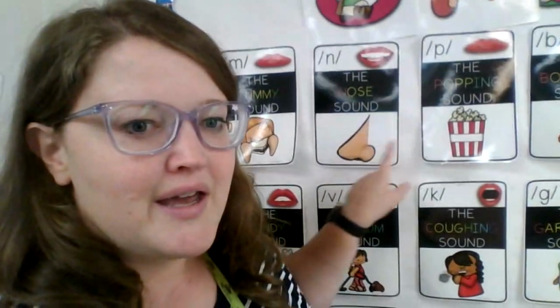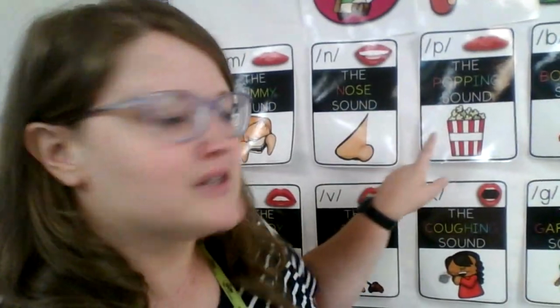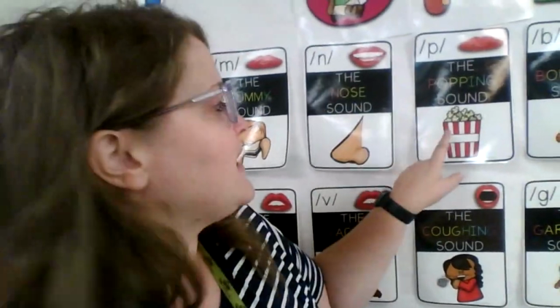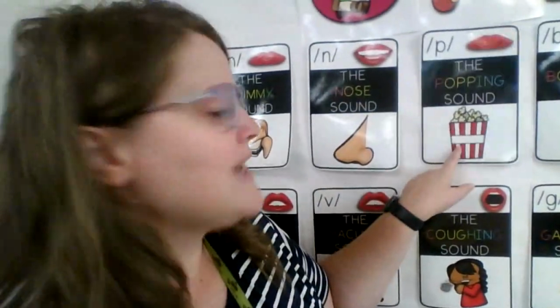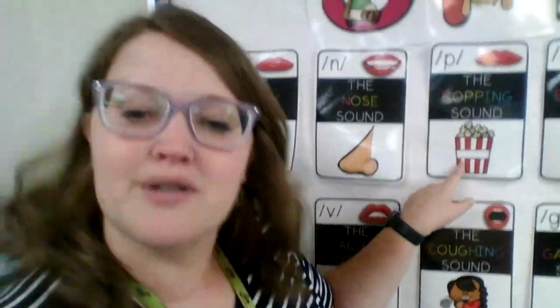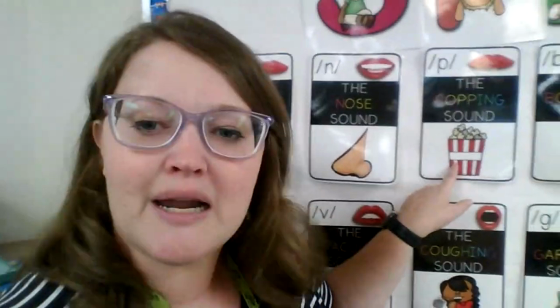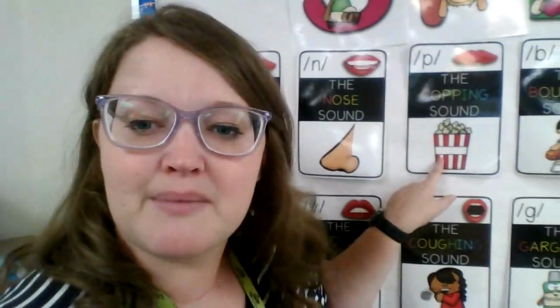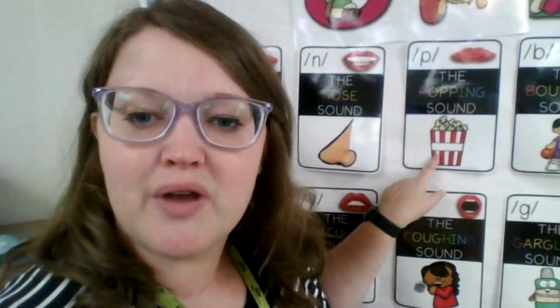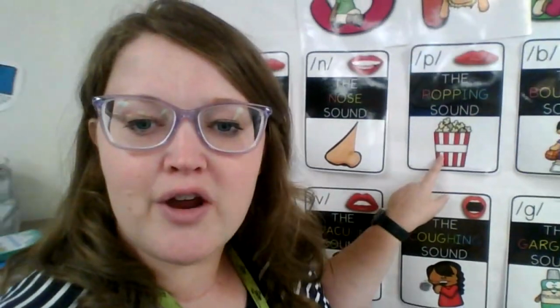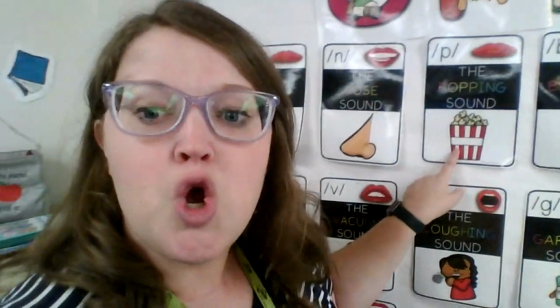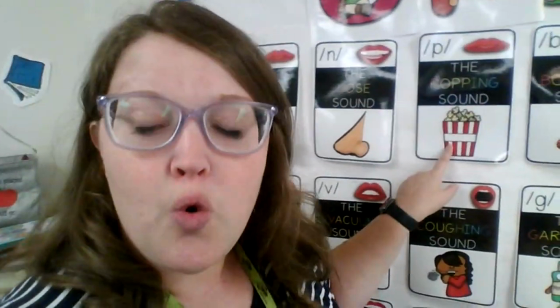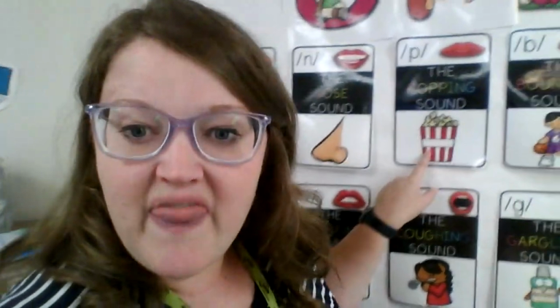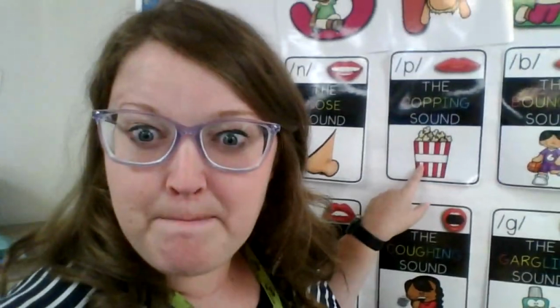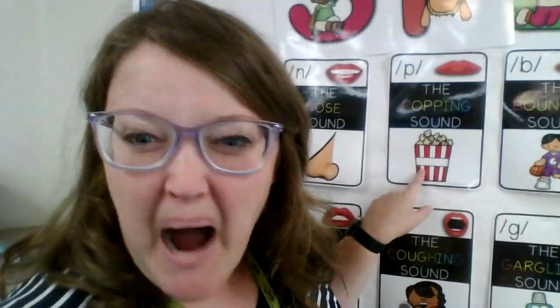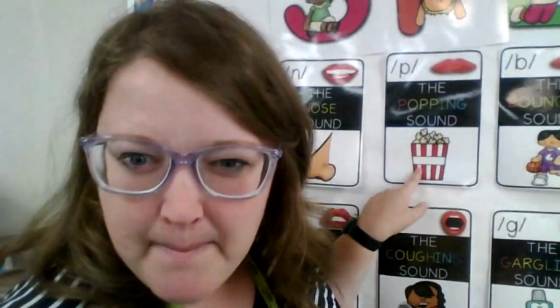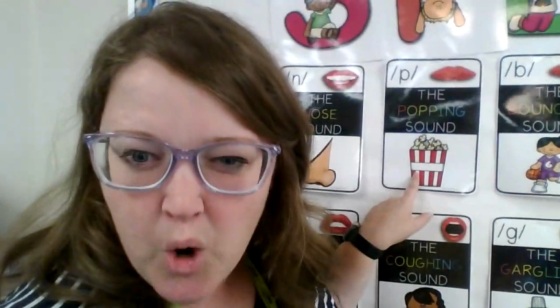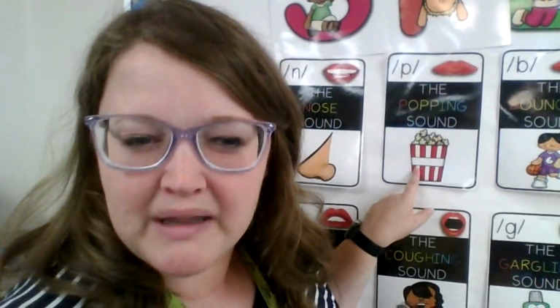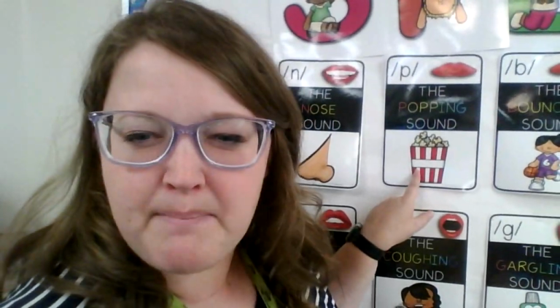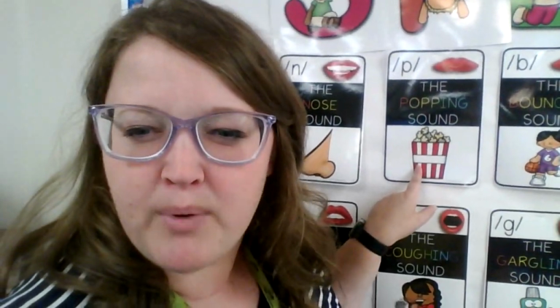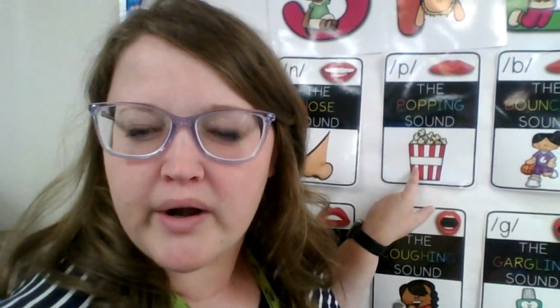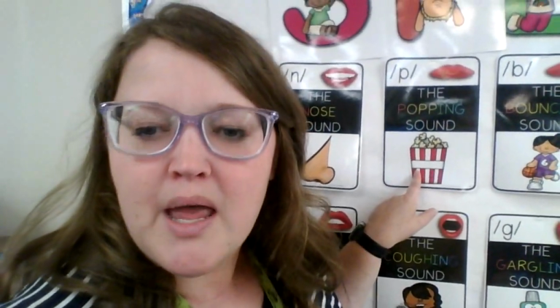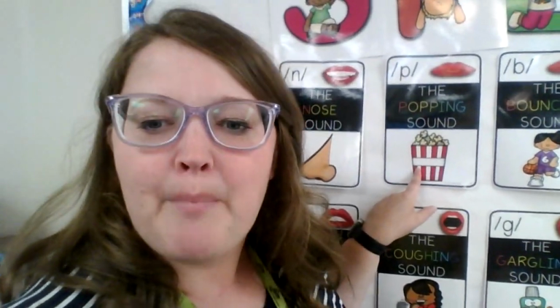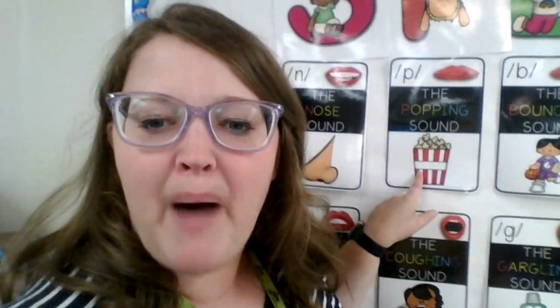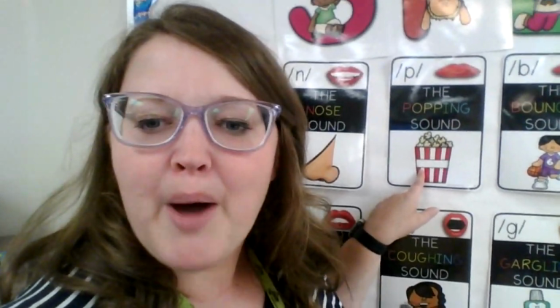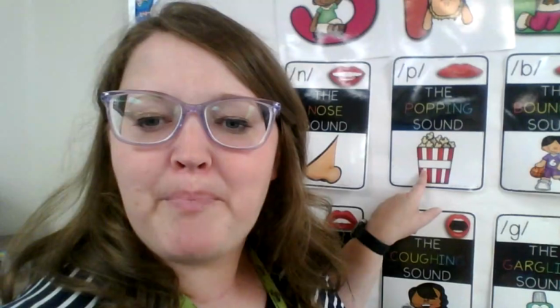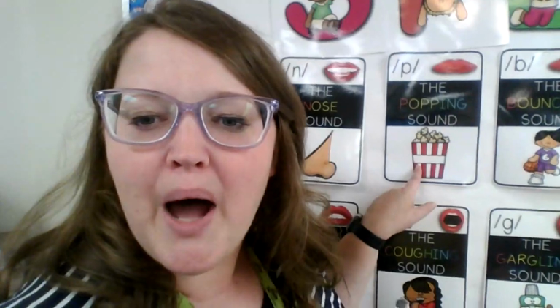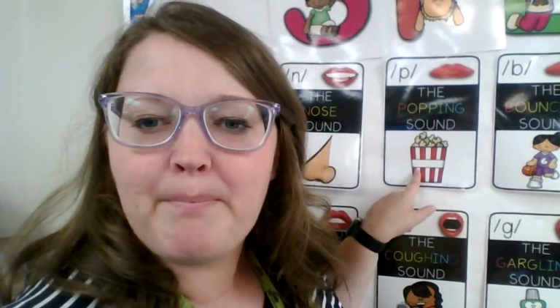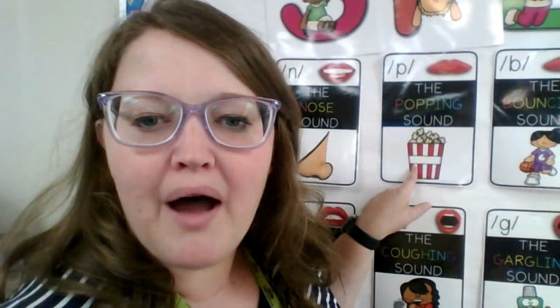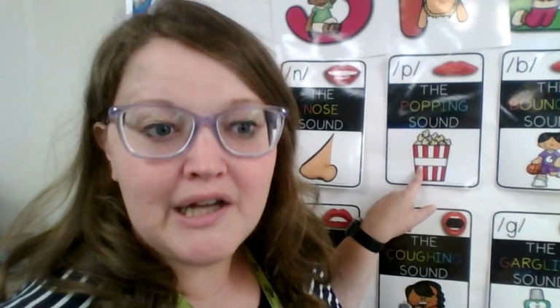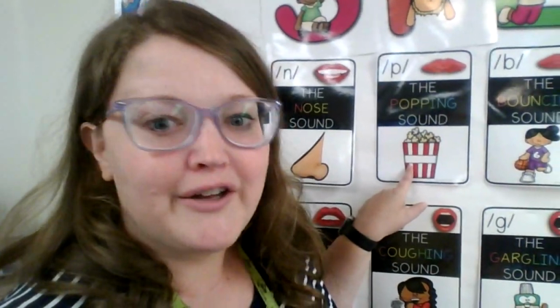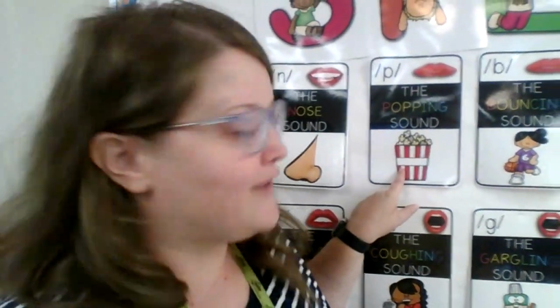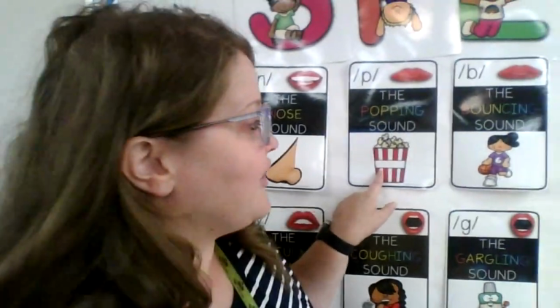Here's my next sound. Our lips come together and they pop open like popcorn. Very good.